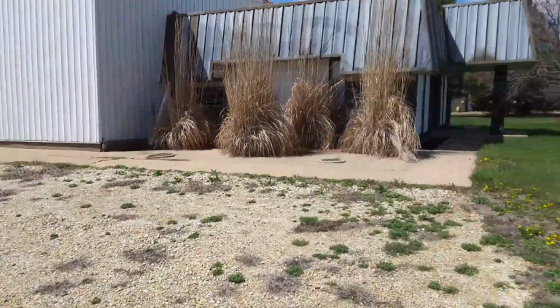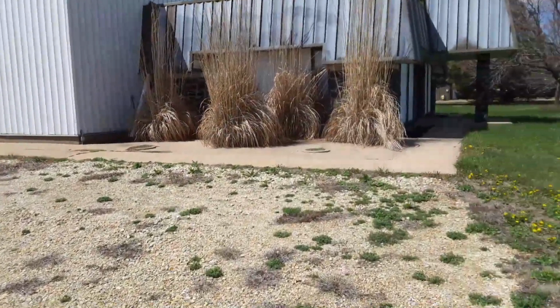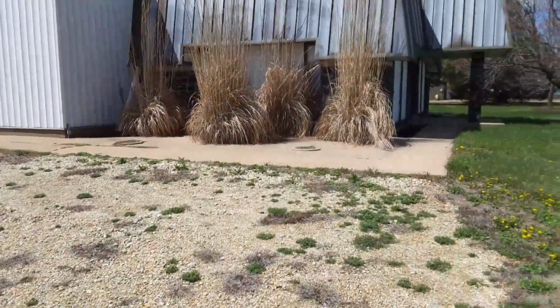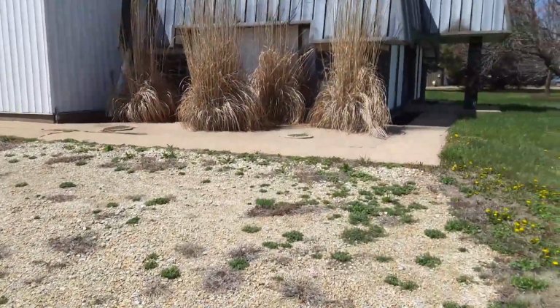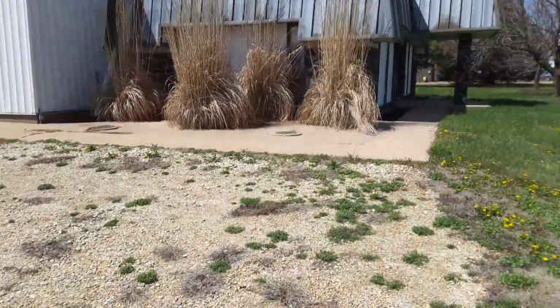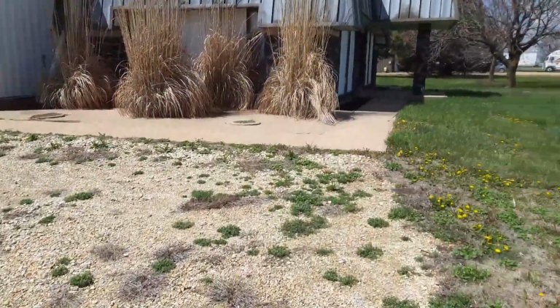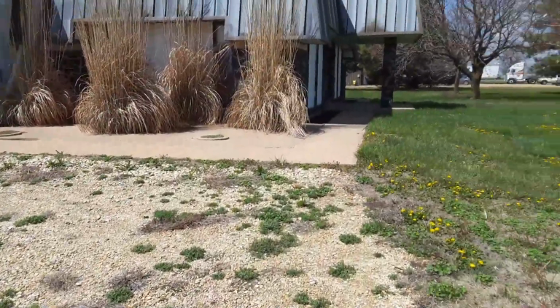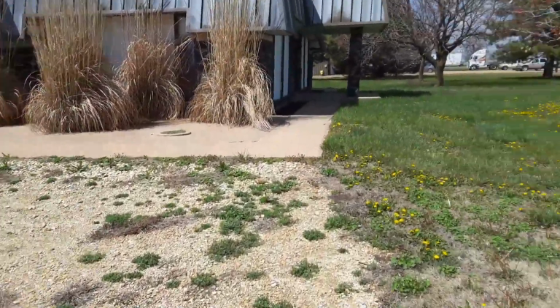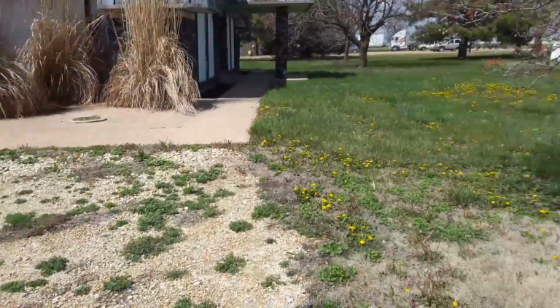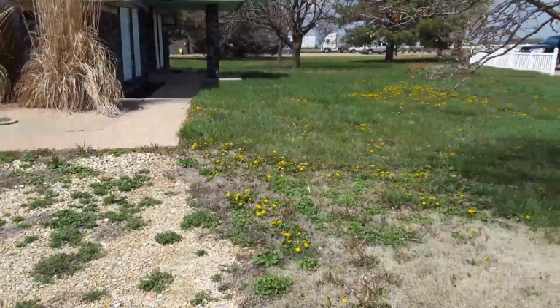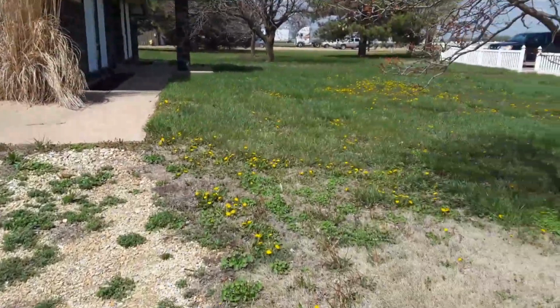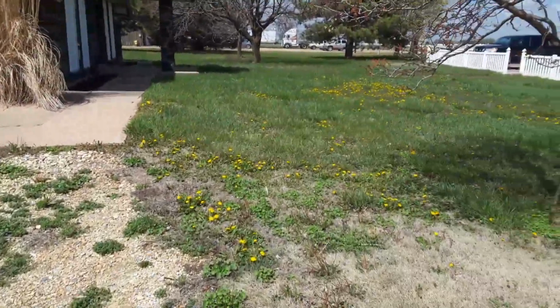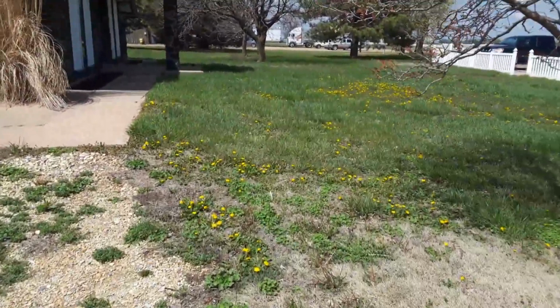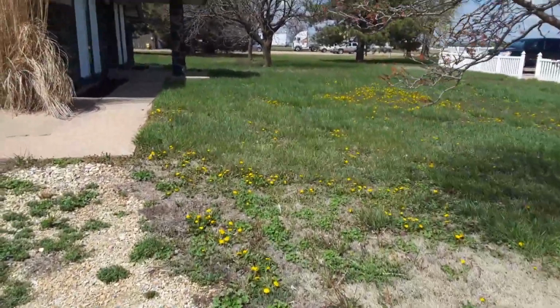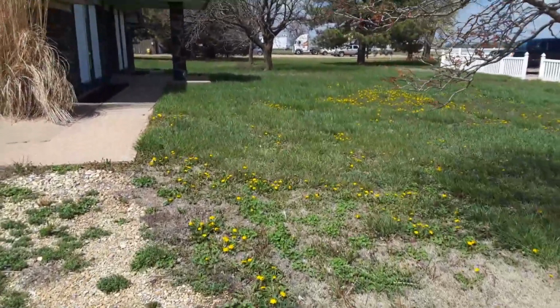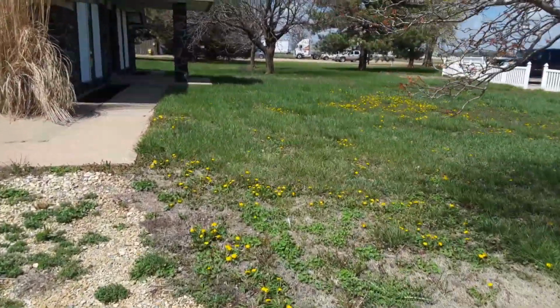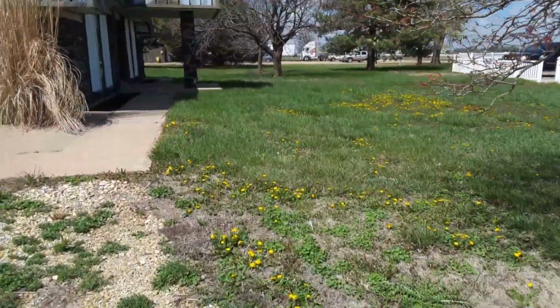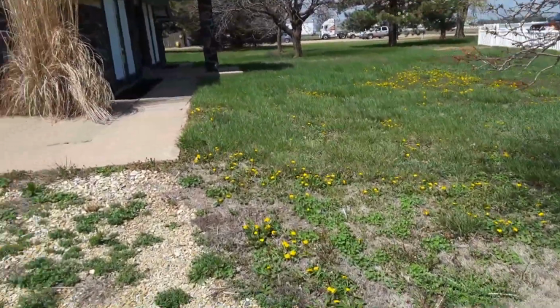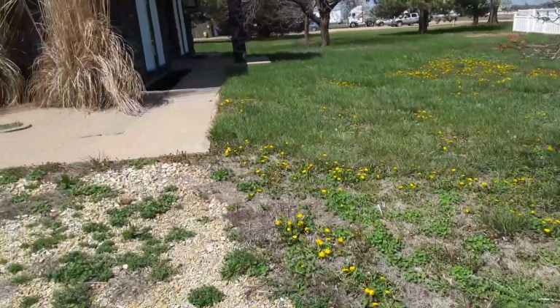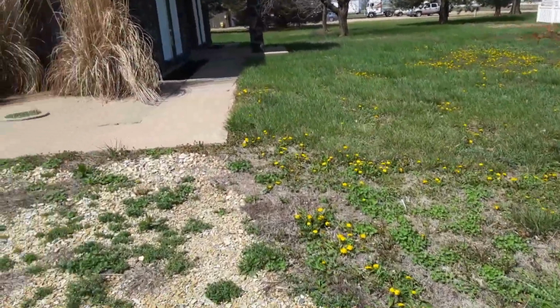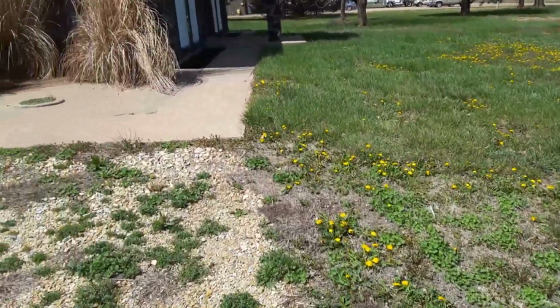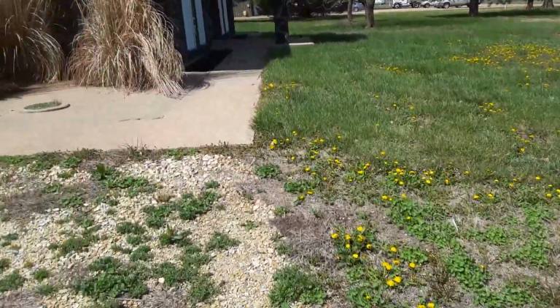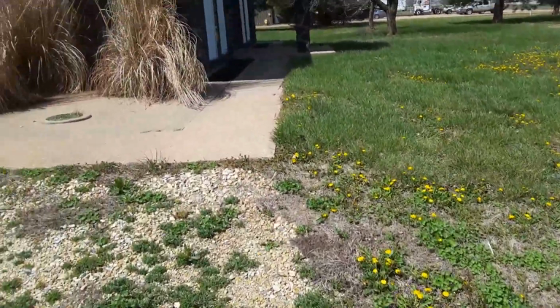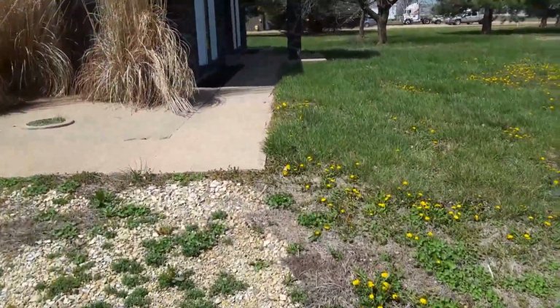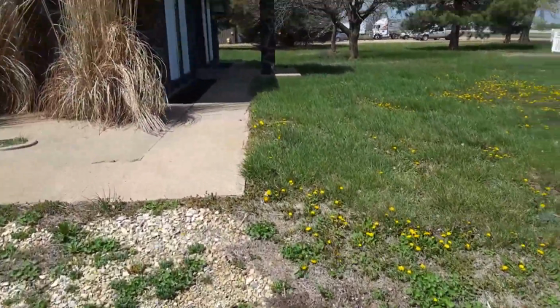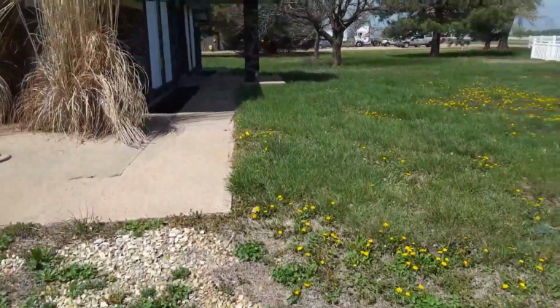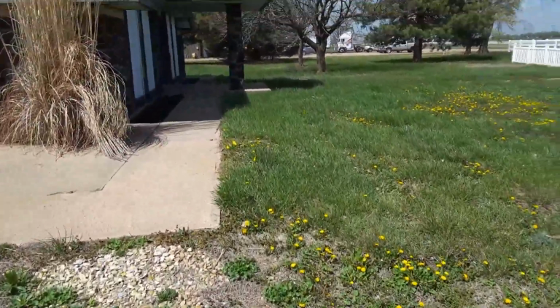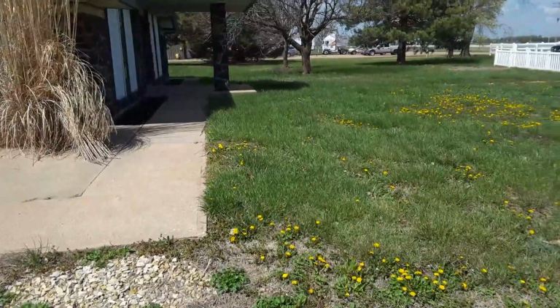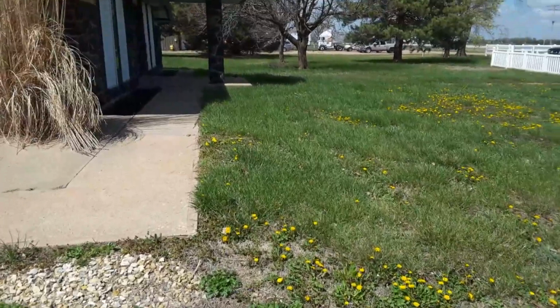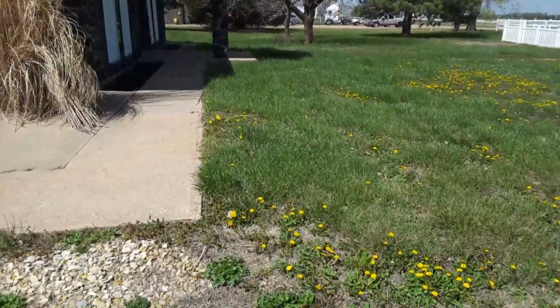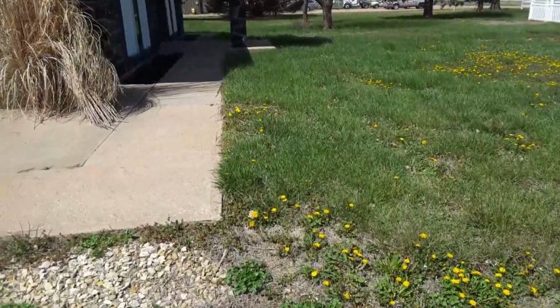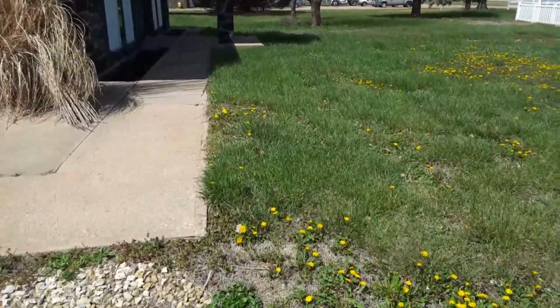Here's the front area. There's a lot here. Everything's in good working condition.